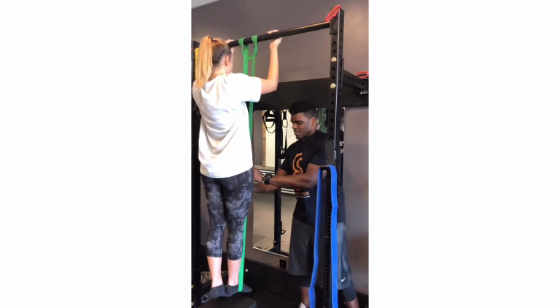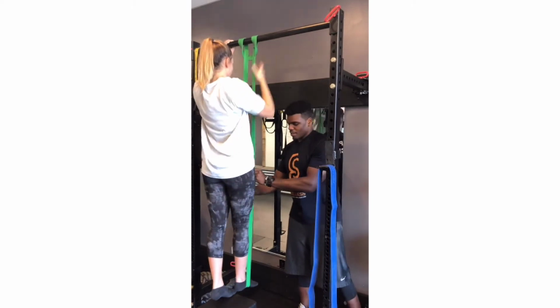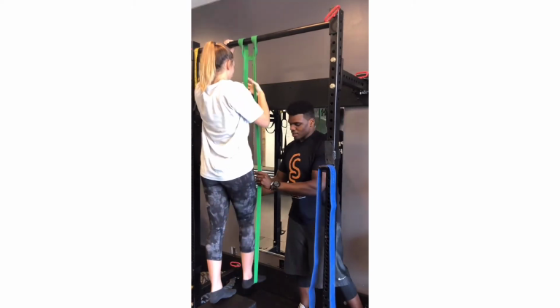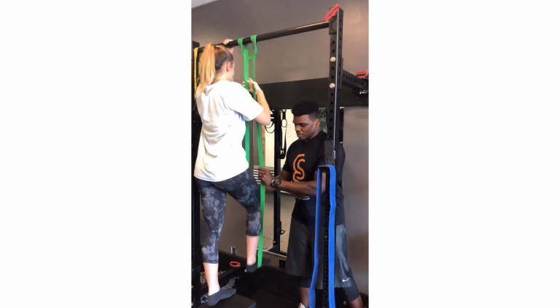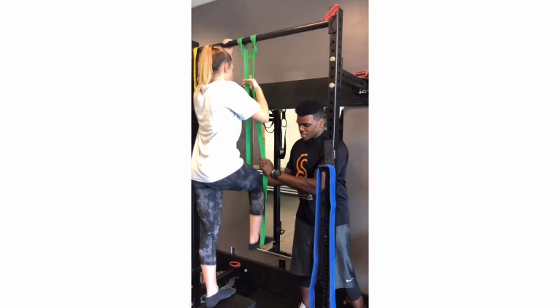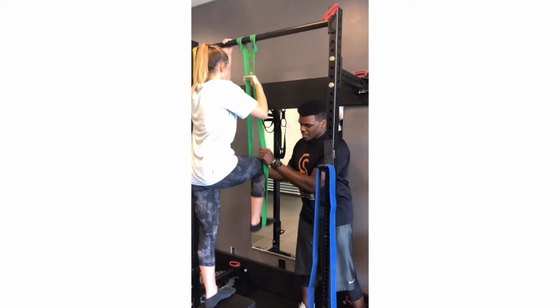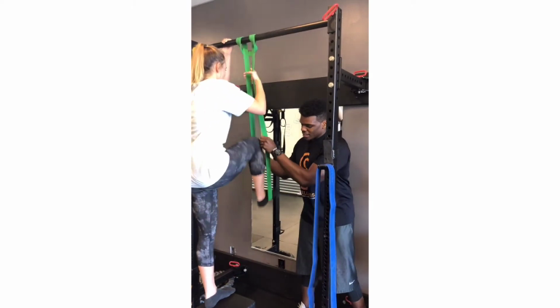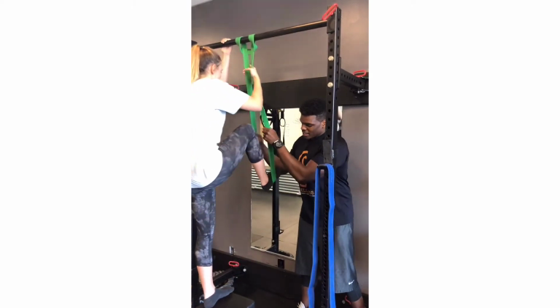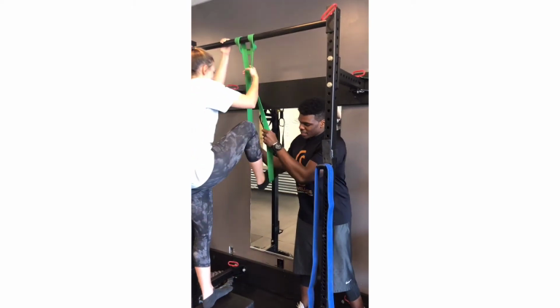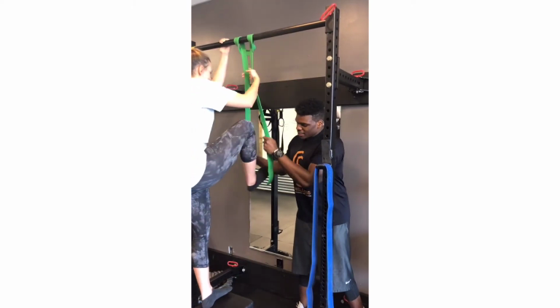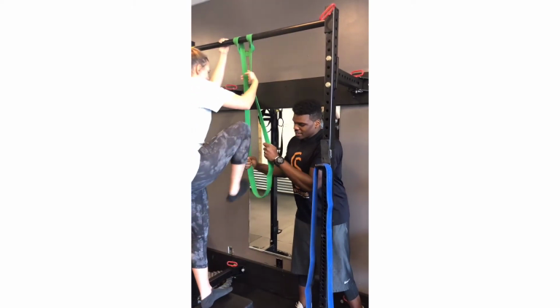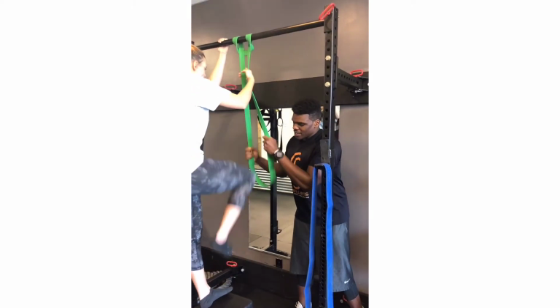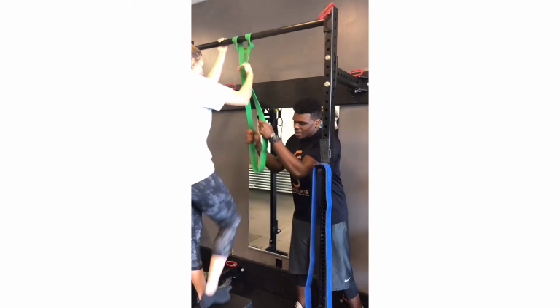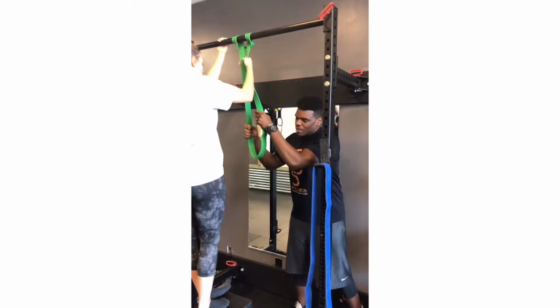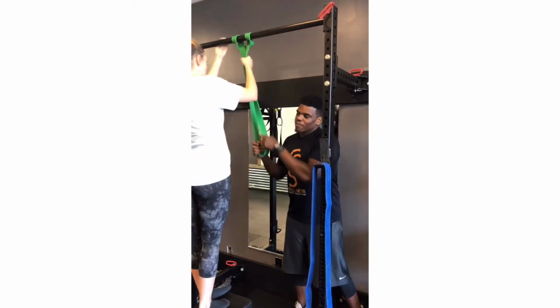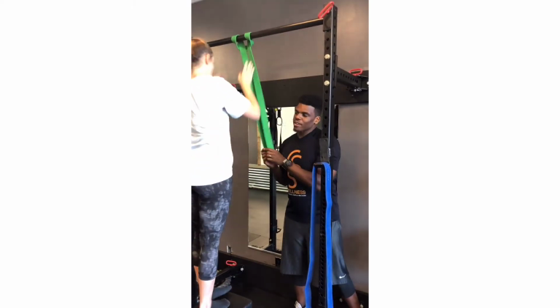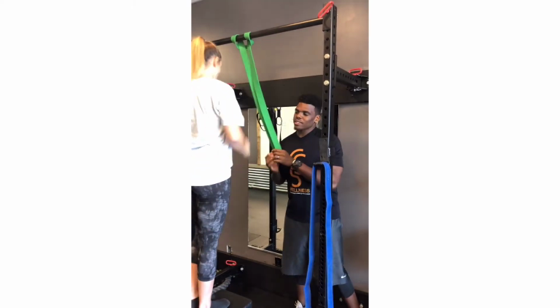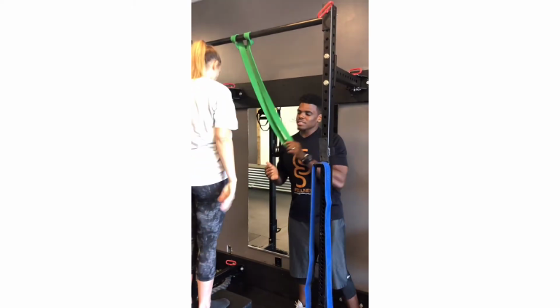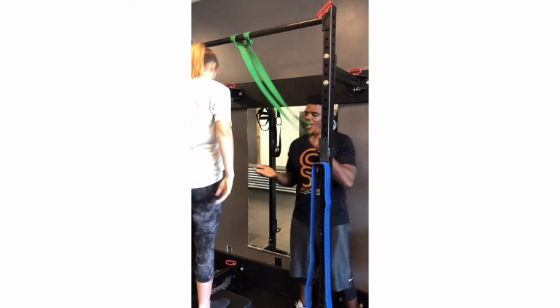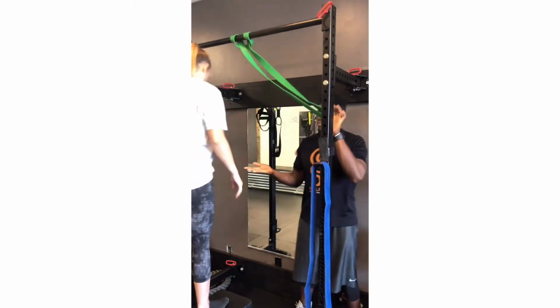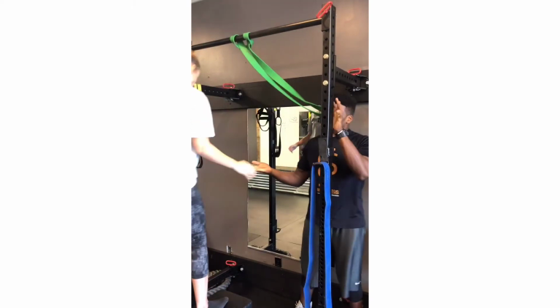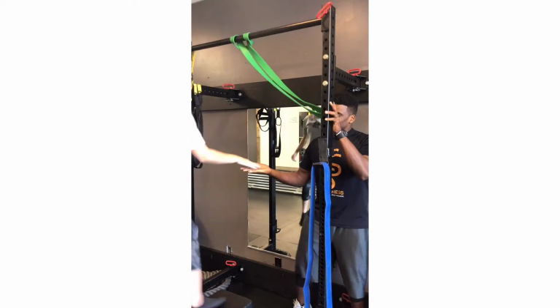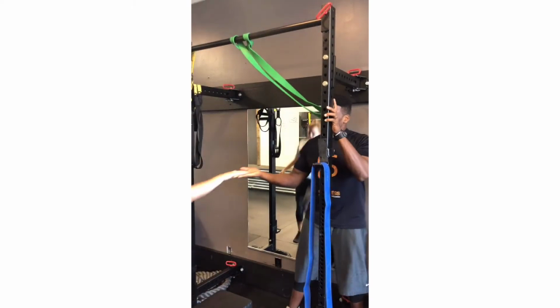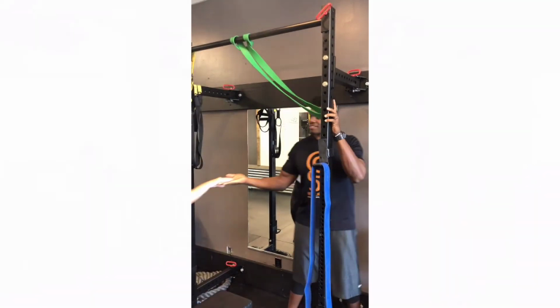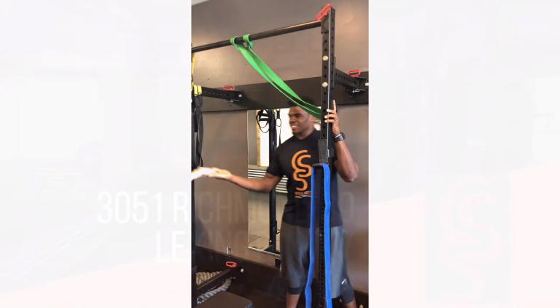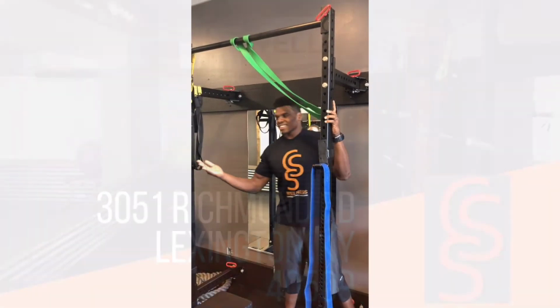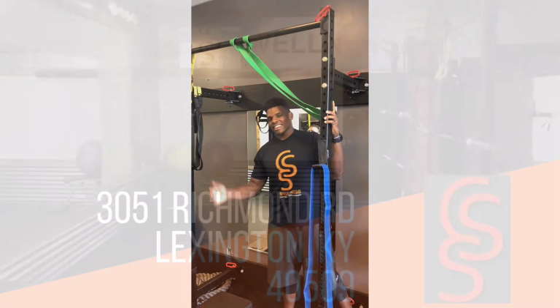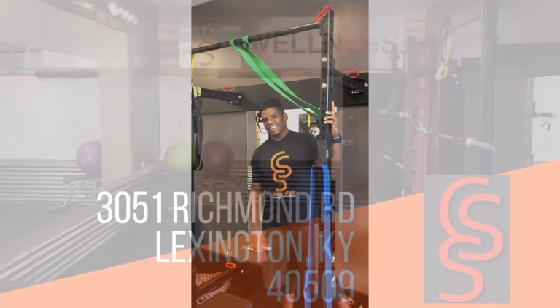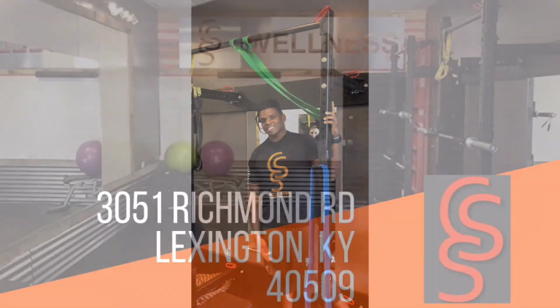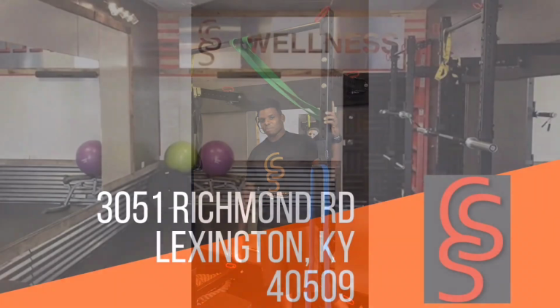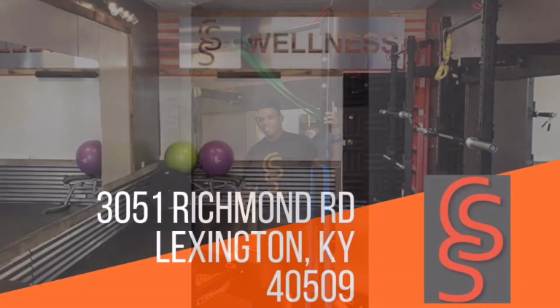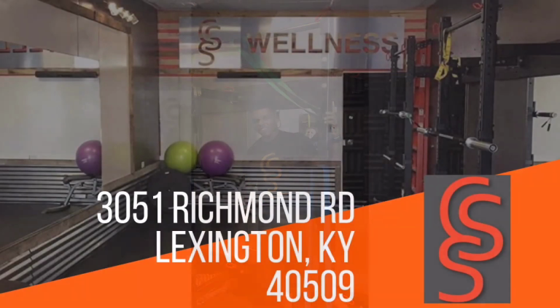Once you're done, take that knee up, foot goes out and that's your pull-up.